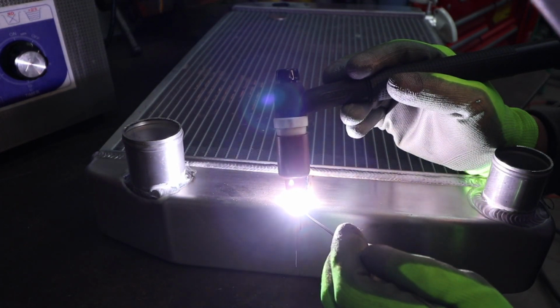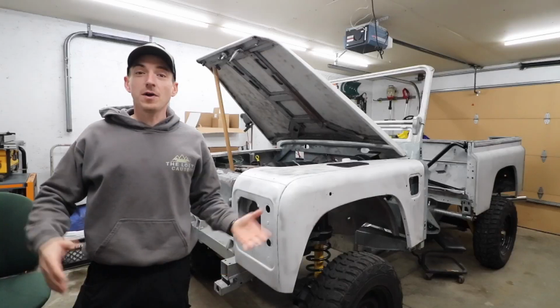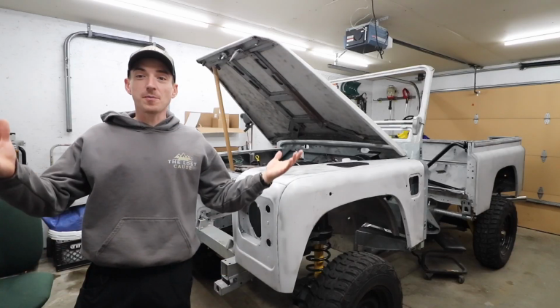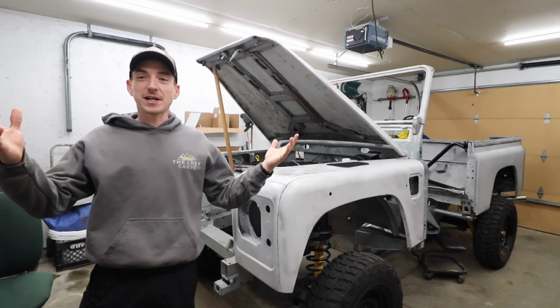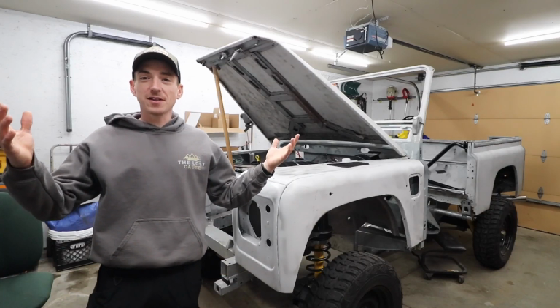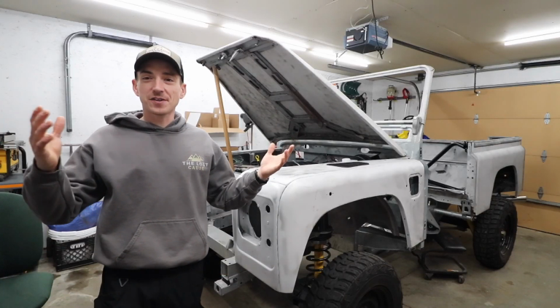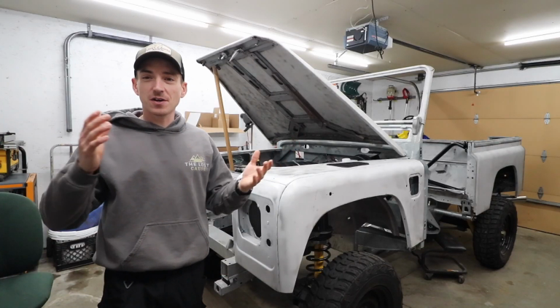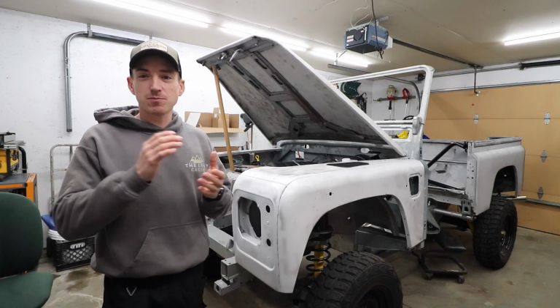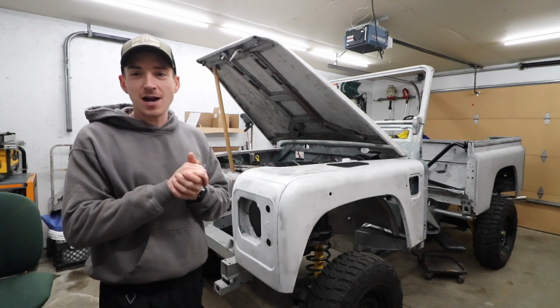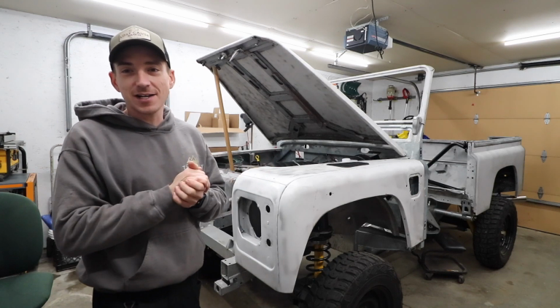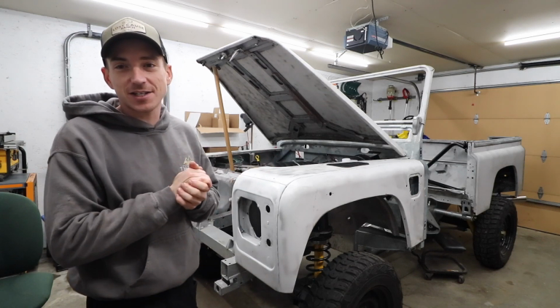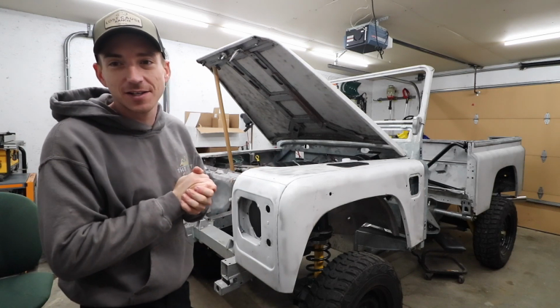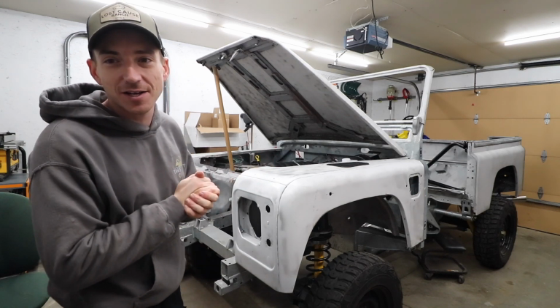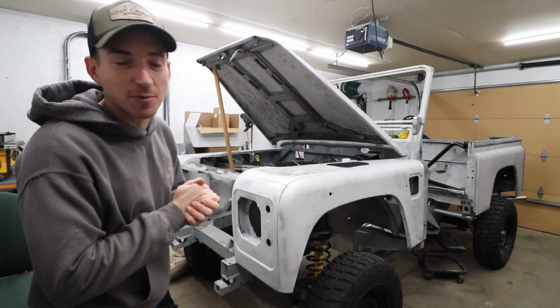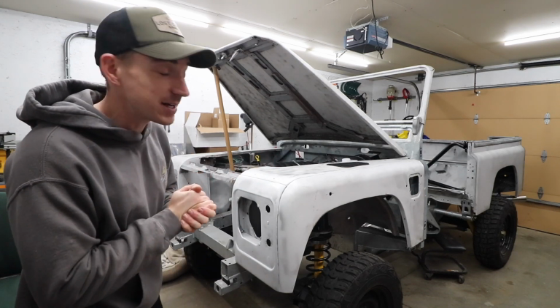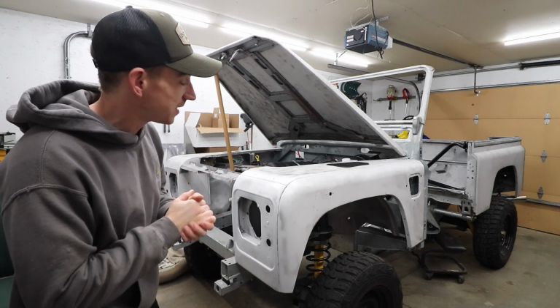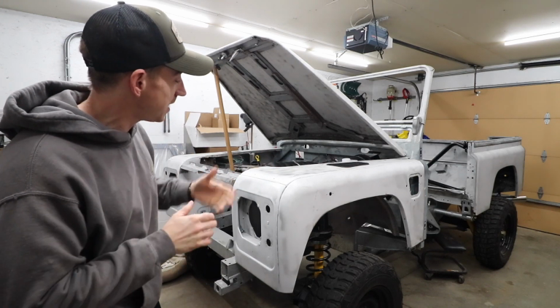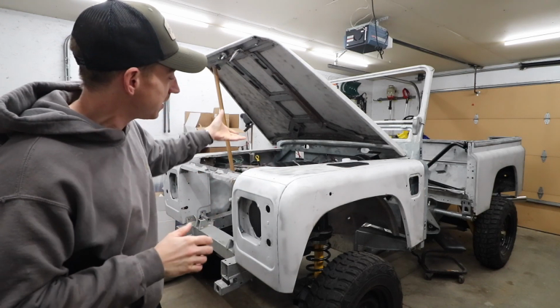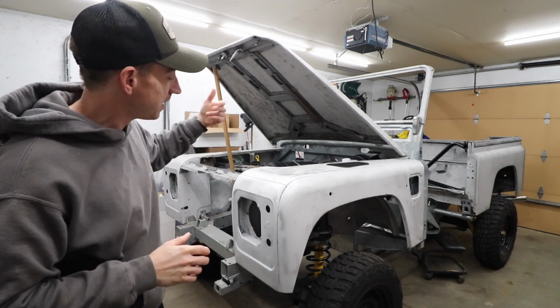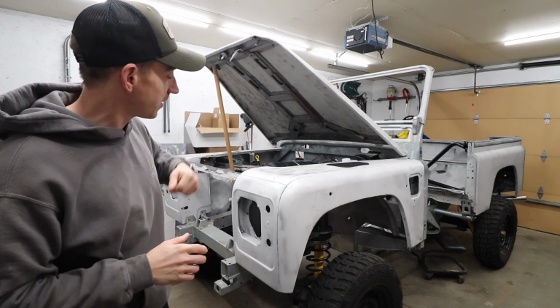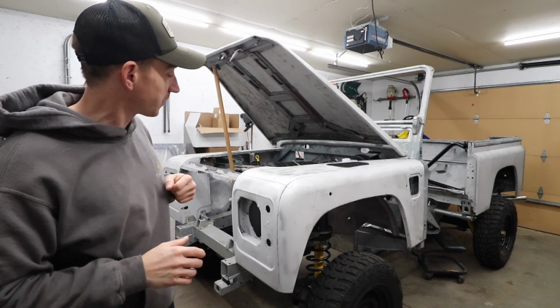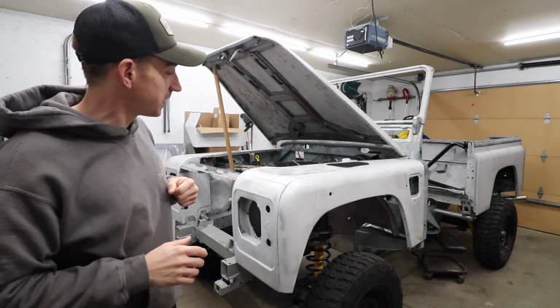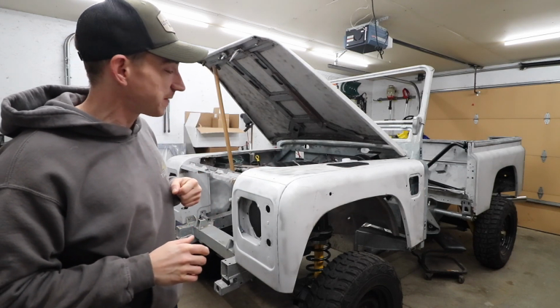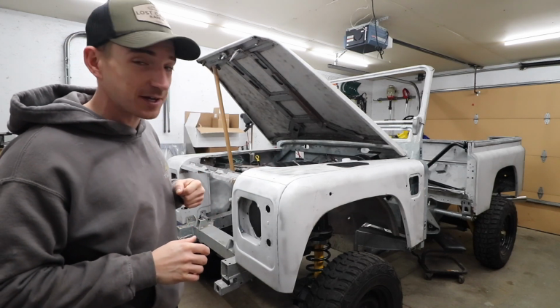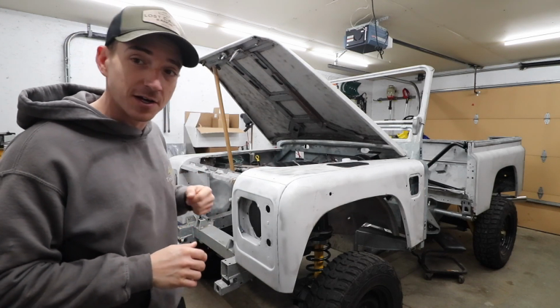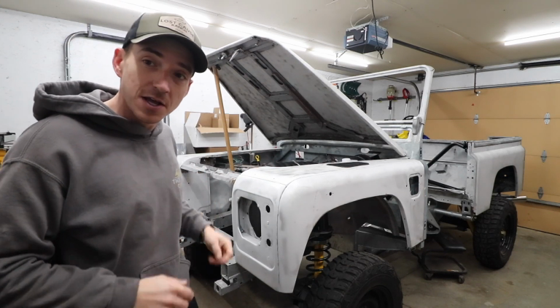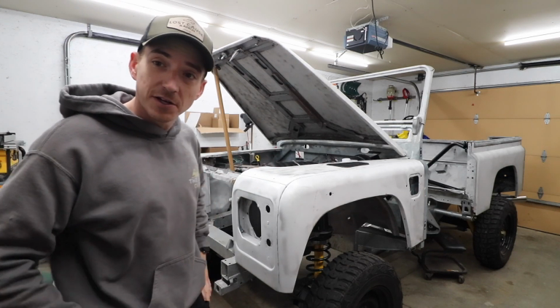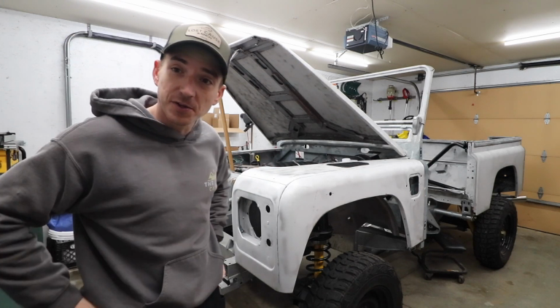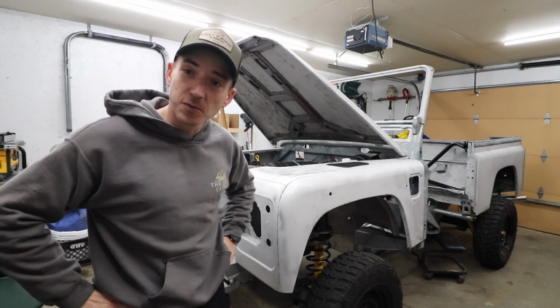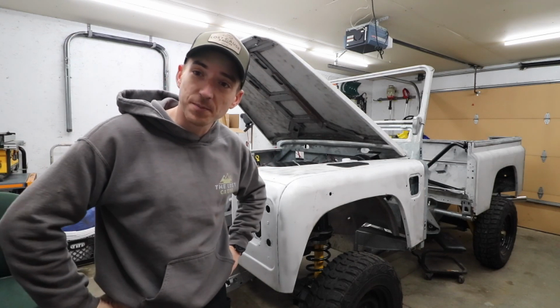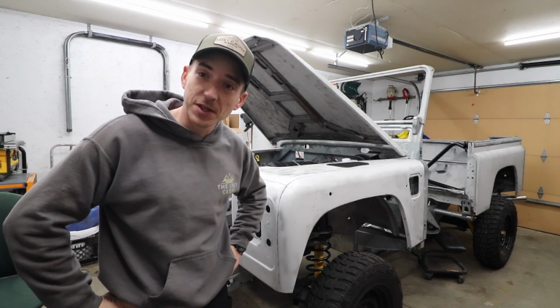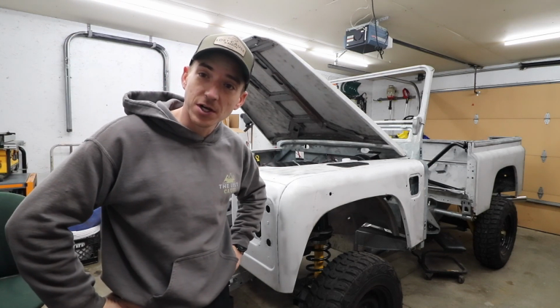Welcome back to the Lost Coast Ranch. That's right, today — LS3 Defender. Told you it wouldn't be long.